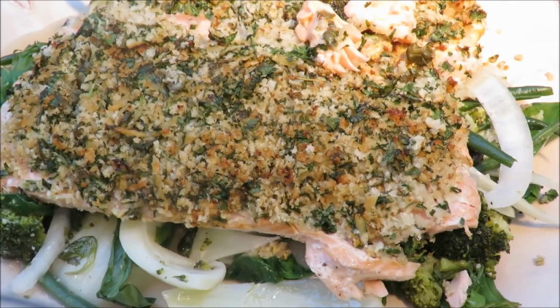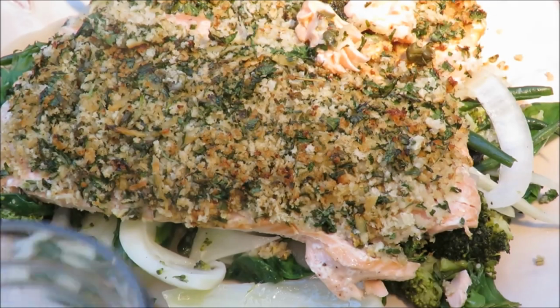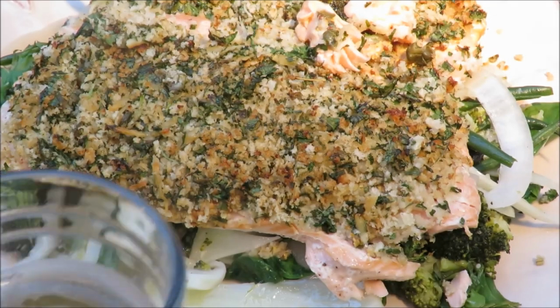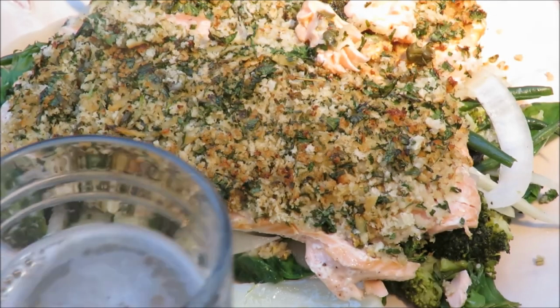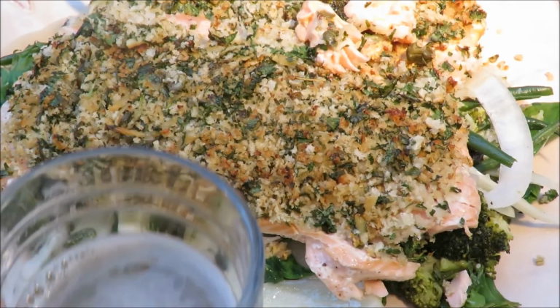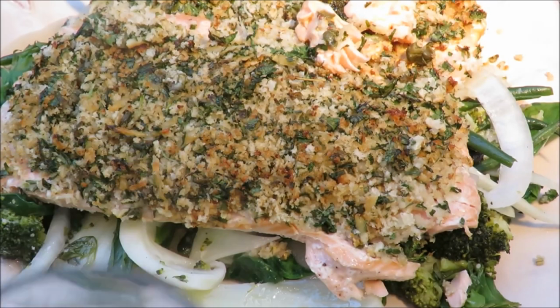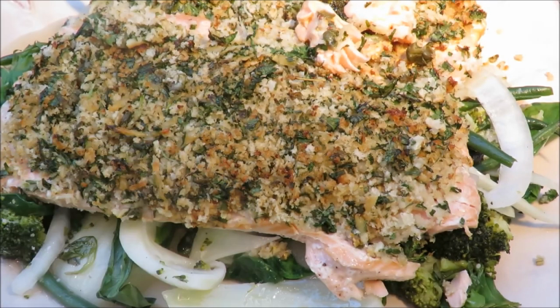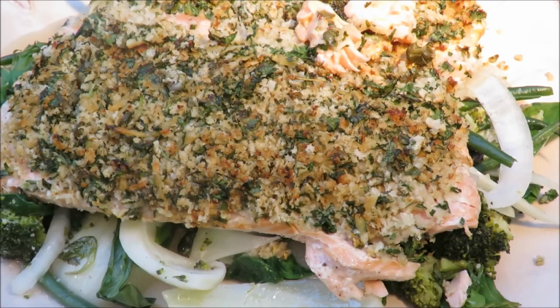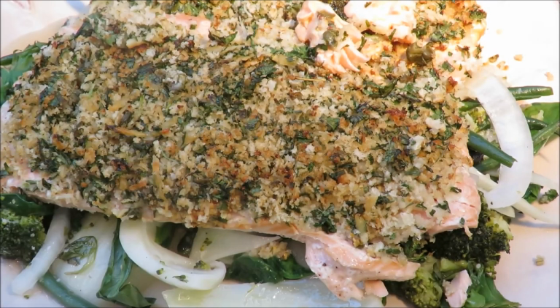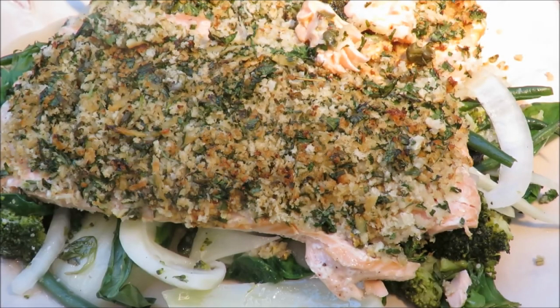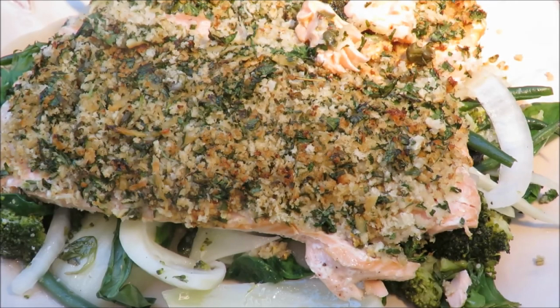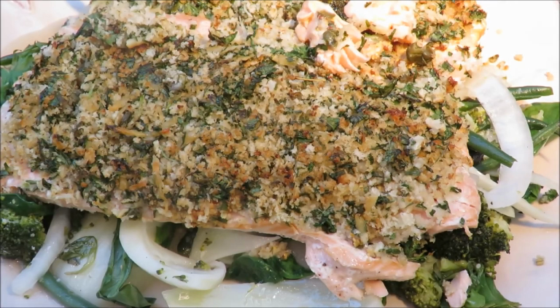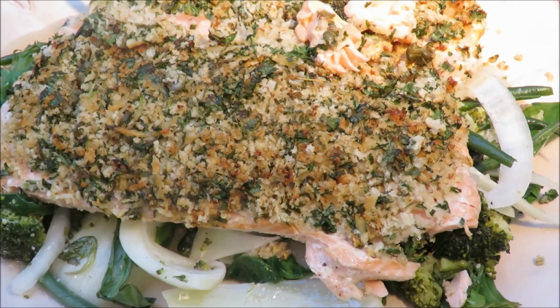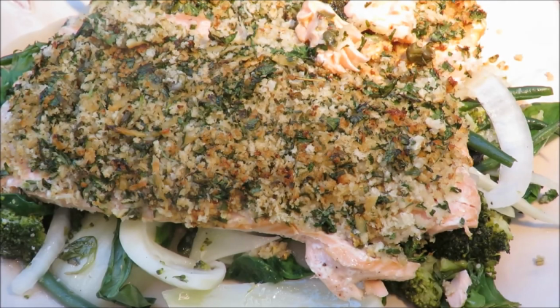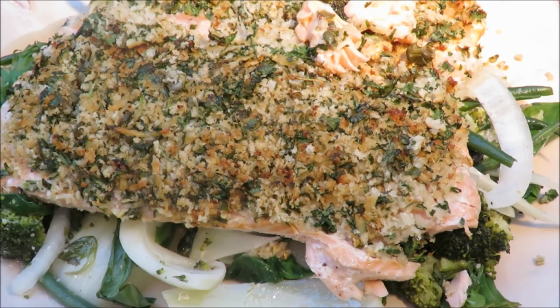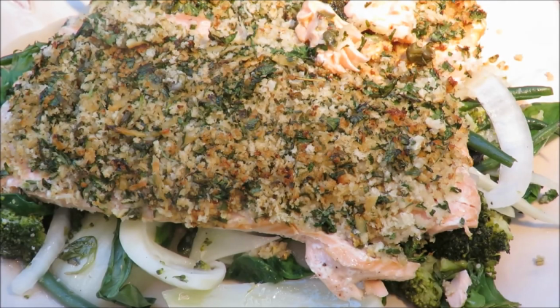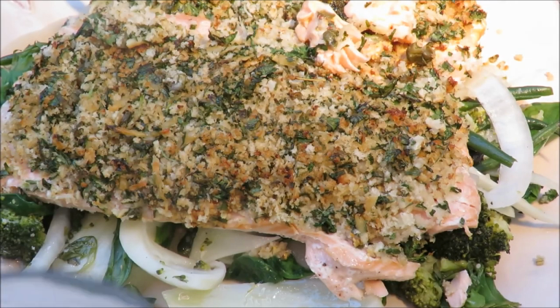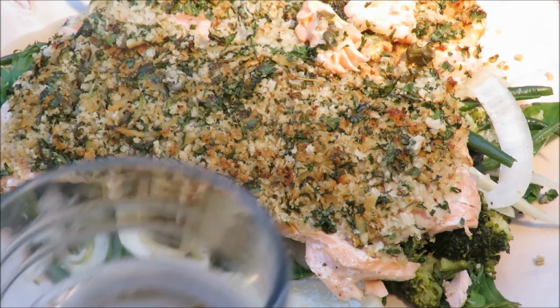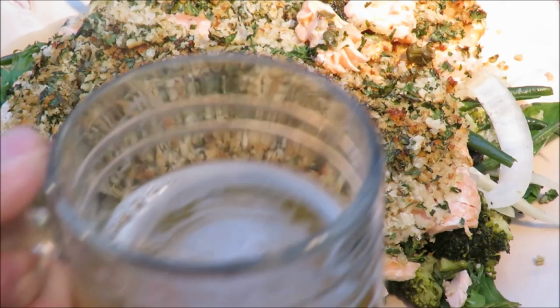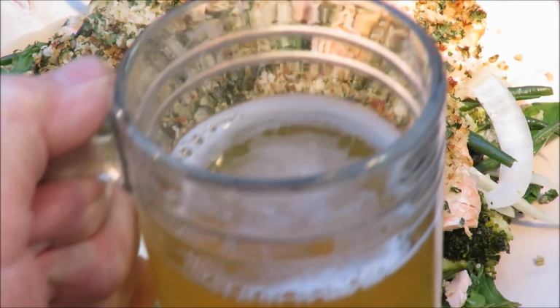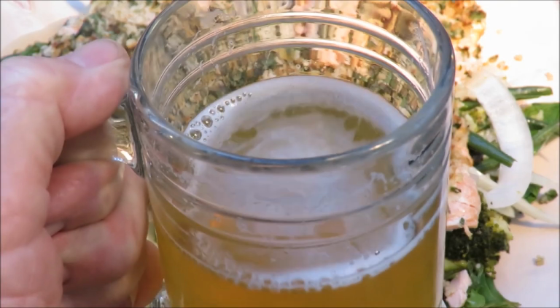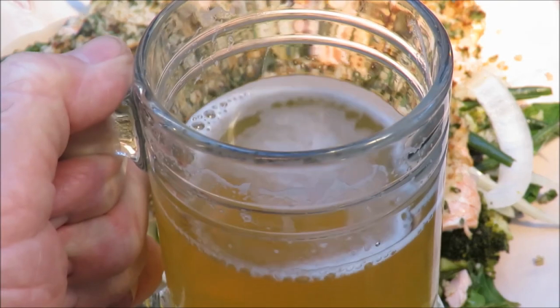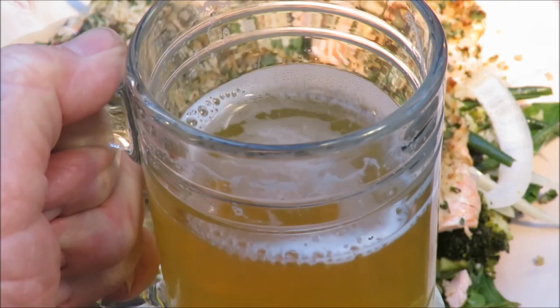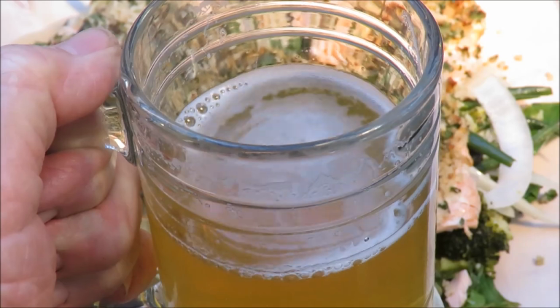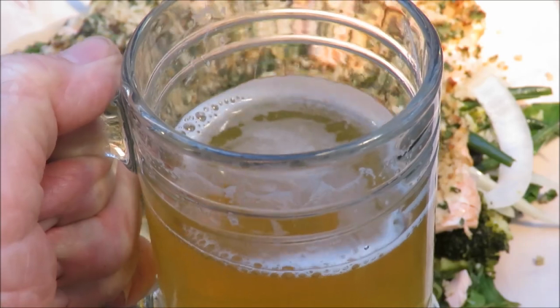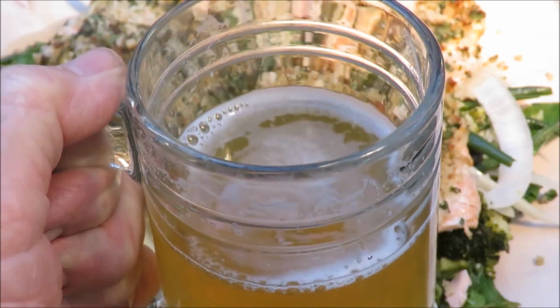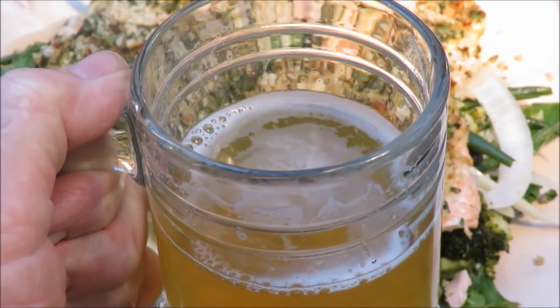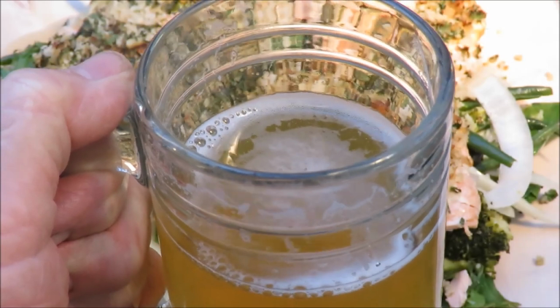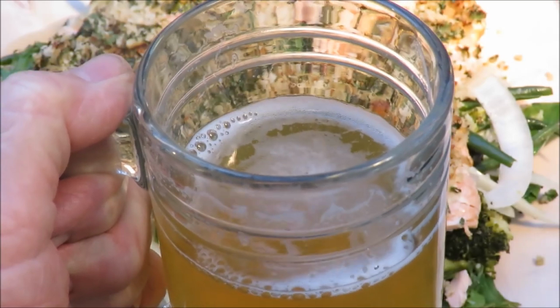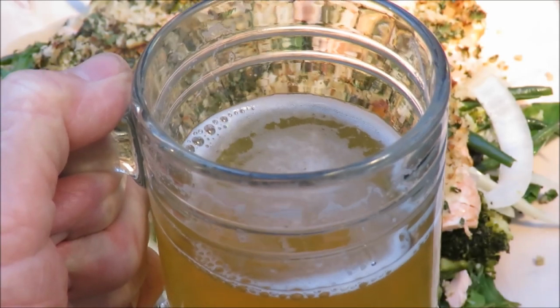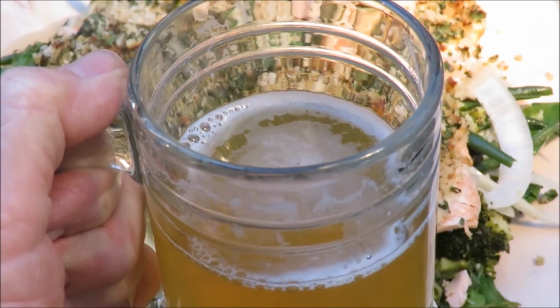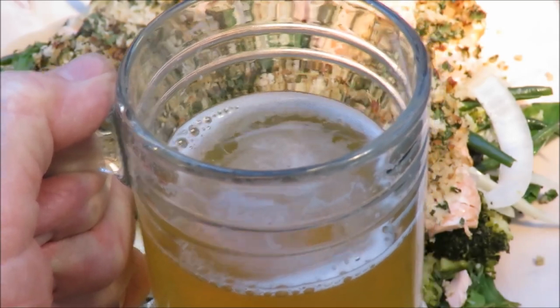Eat your broccoli, eat your veggies, eat your fish, and come back next week. We're going to cook something good and drink a beer — a two-for next week: good food and beer. This week you had healthy food and beer. How can you go wrong with this healthy salmon recipe? All right babies, see y'all later, bye!